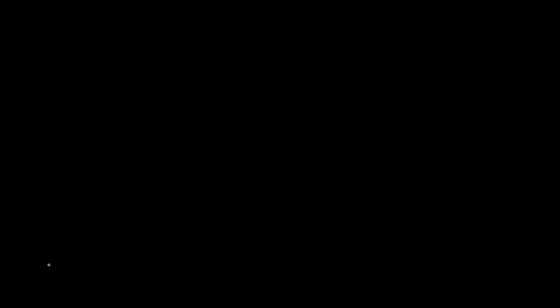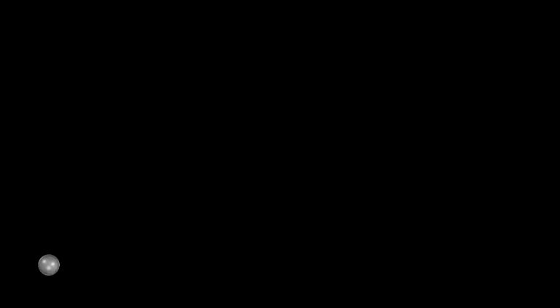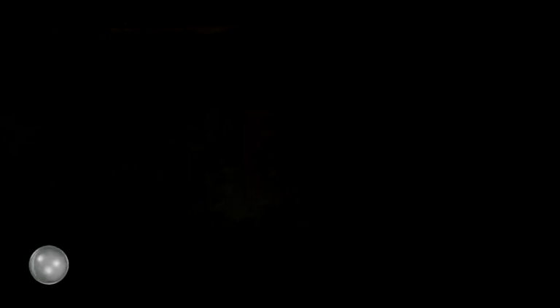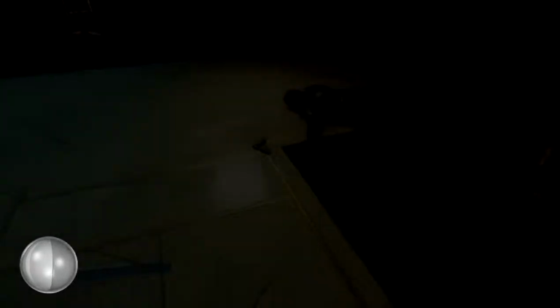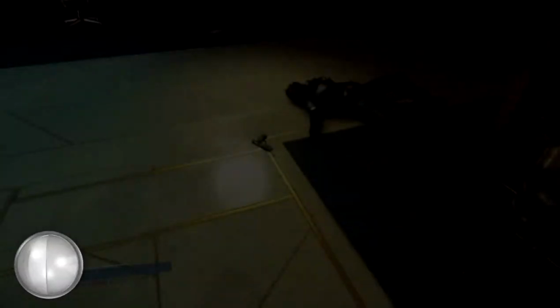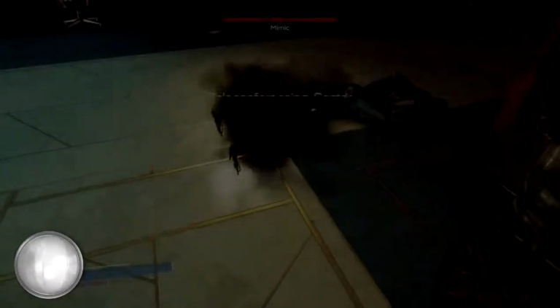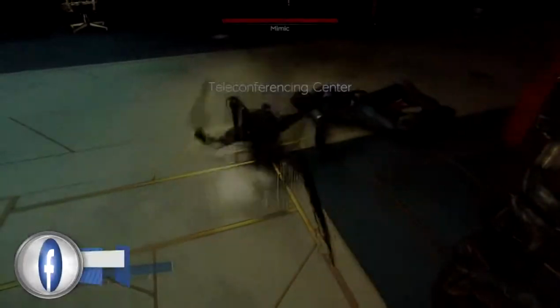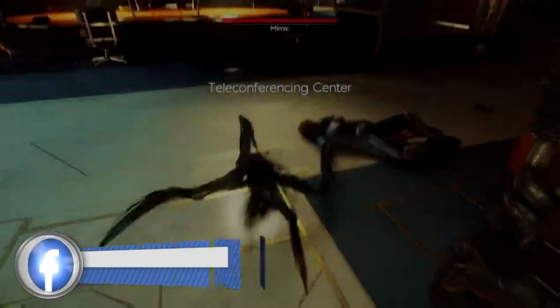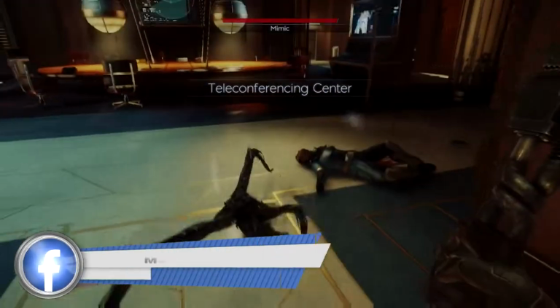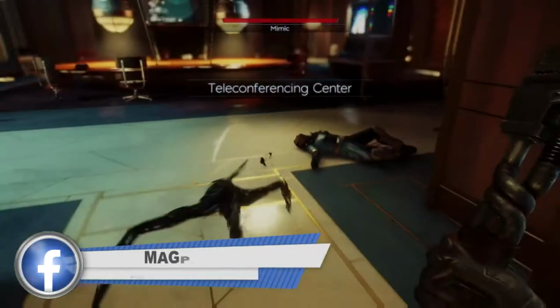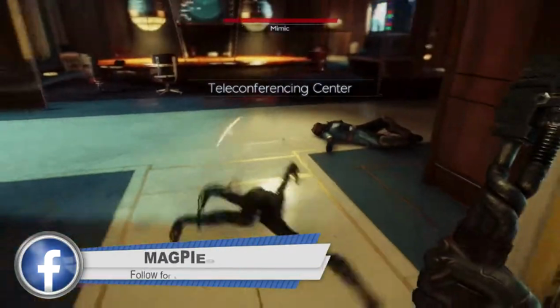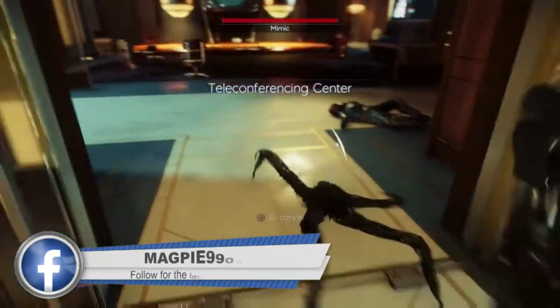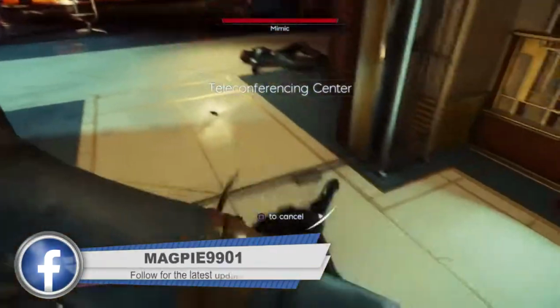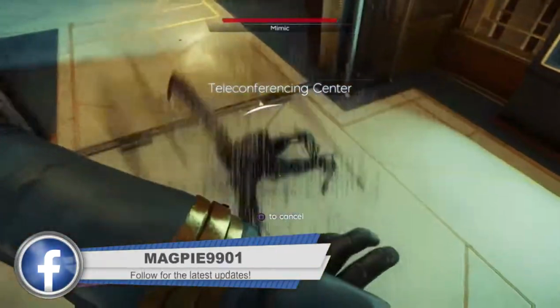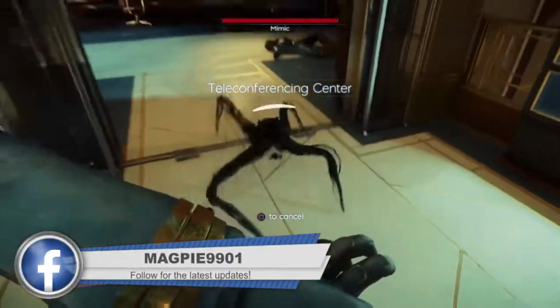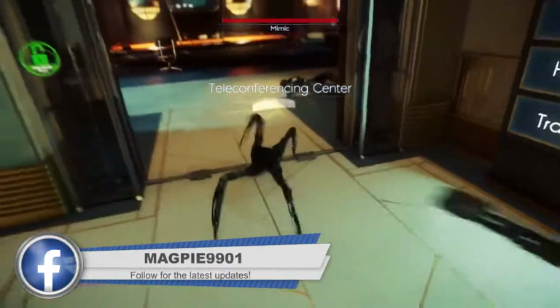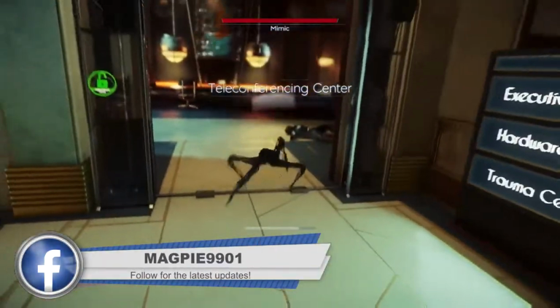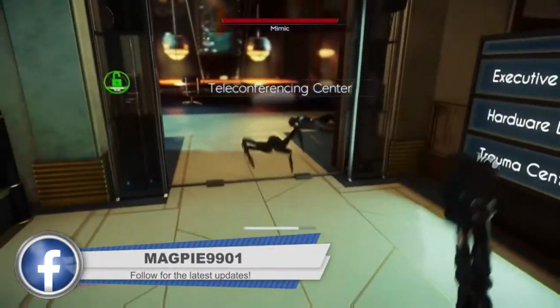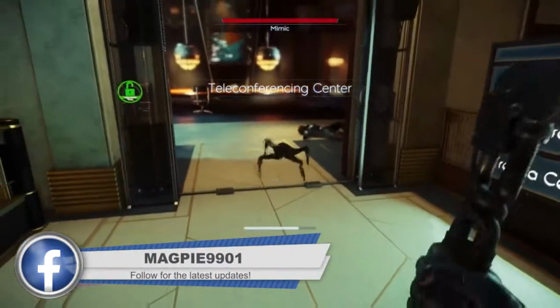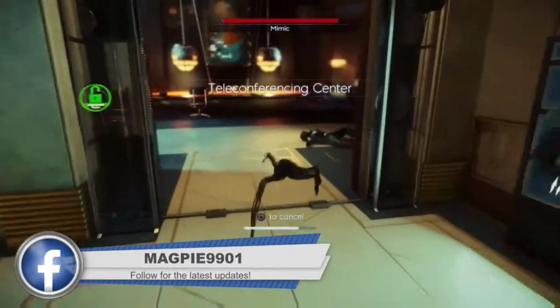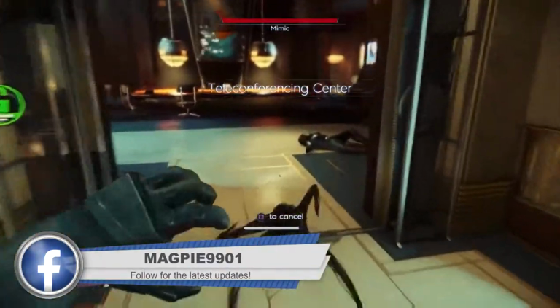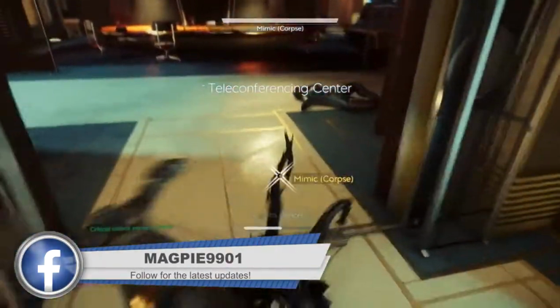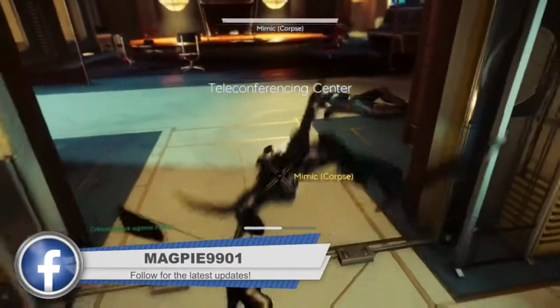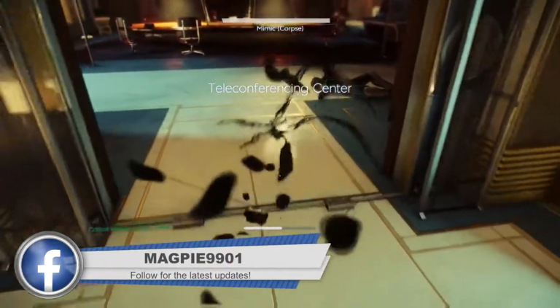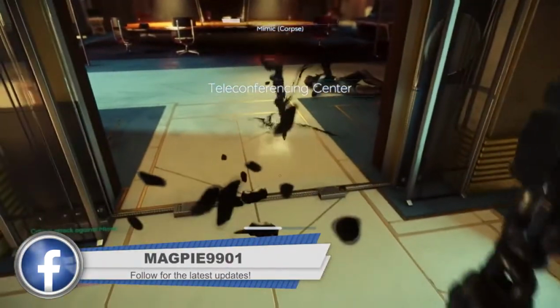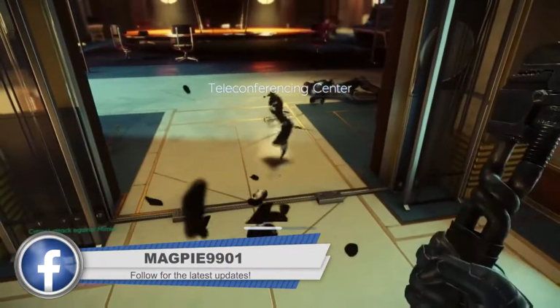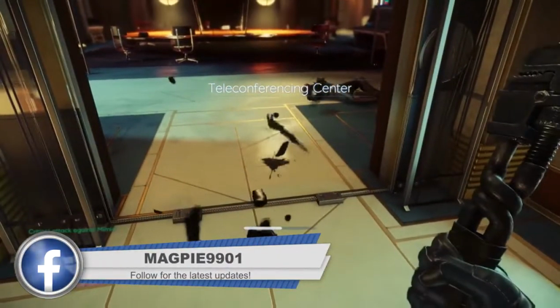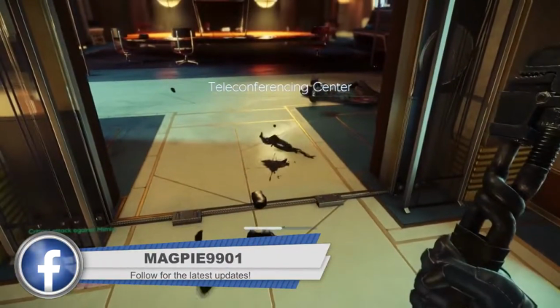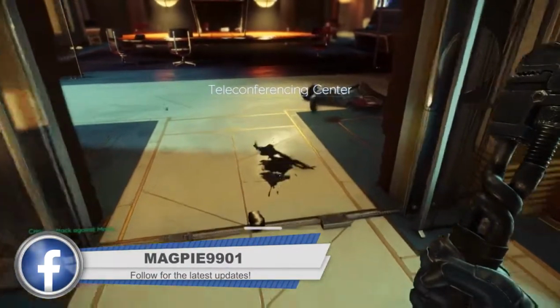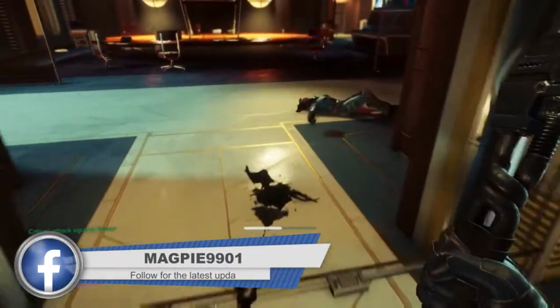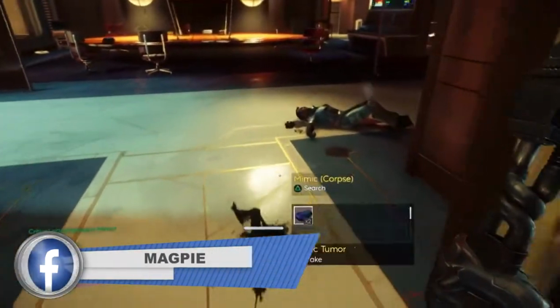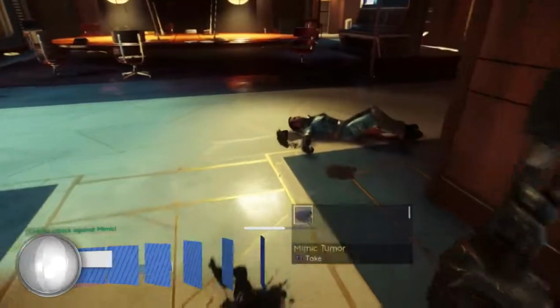Hey up everybody, Magpie9901 here, and in this video we're going to be taking a look at the pricing for Prey.